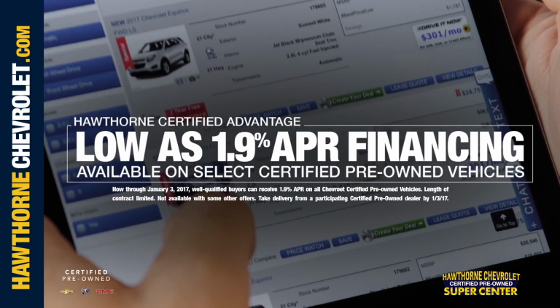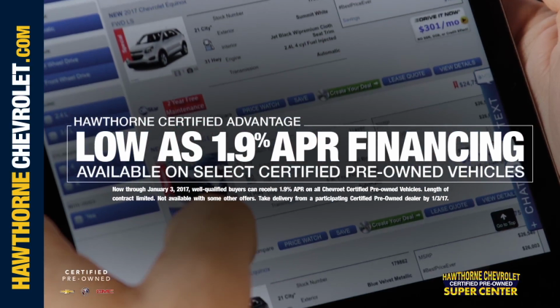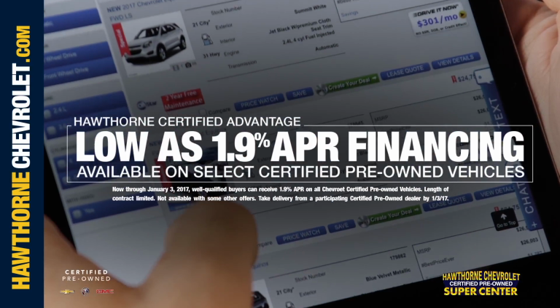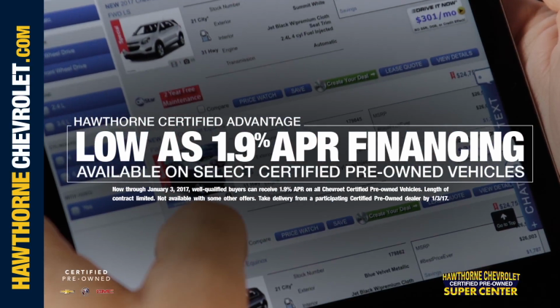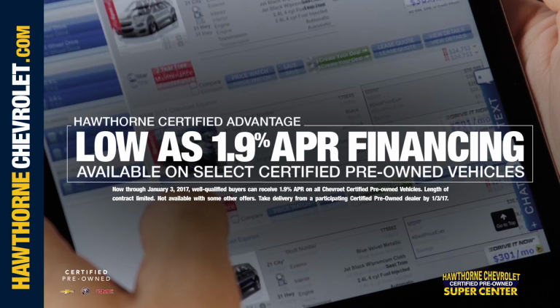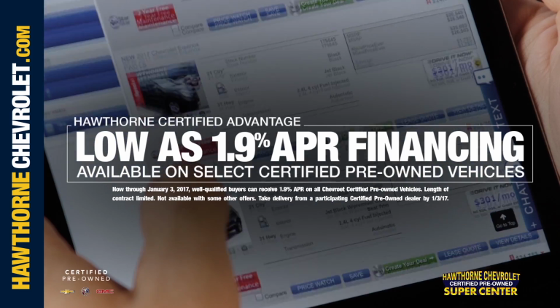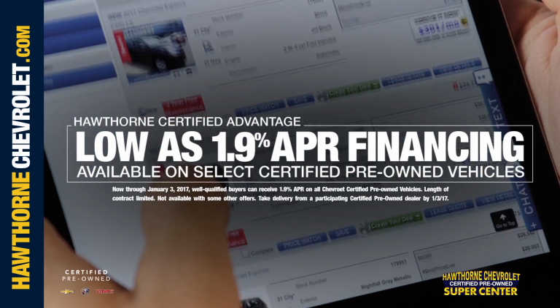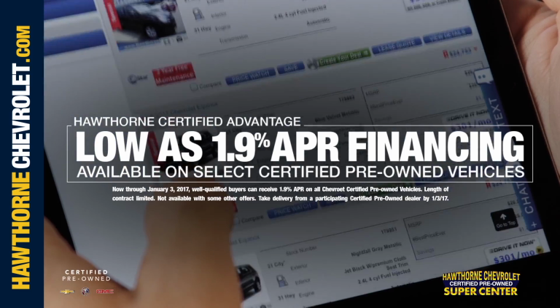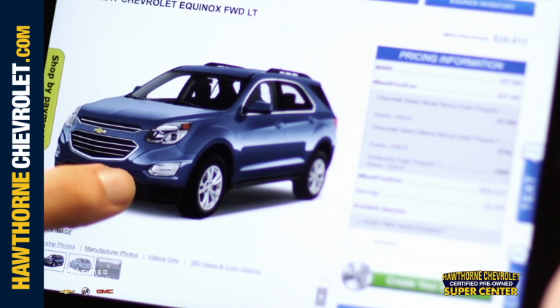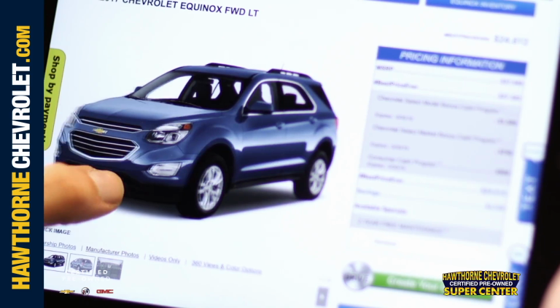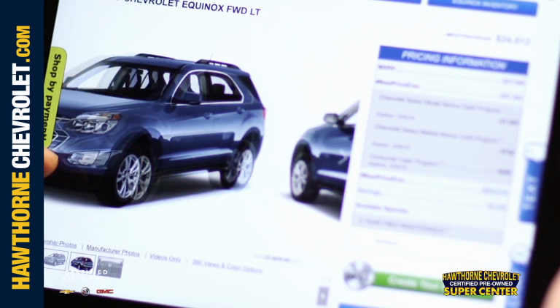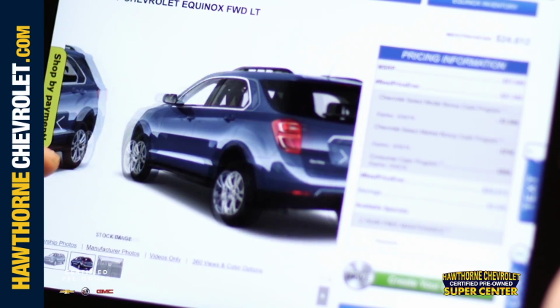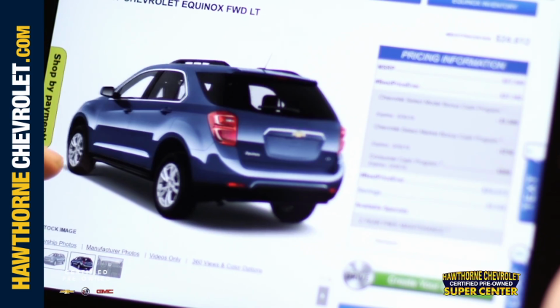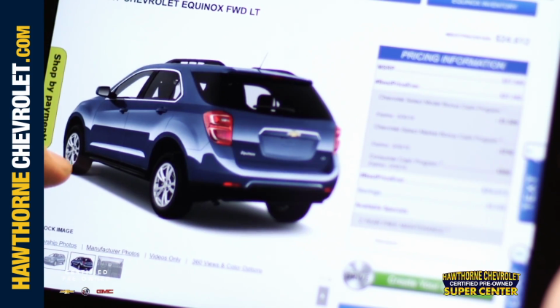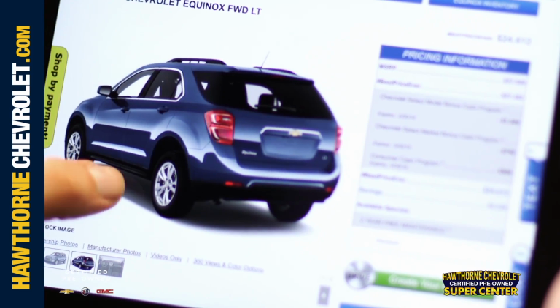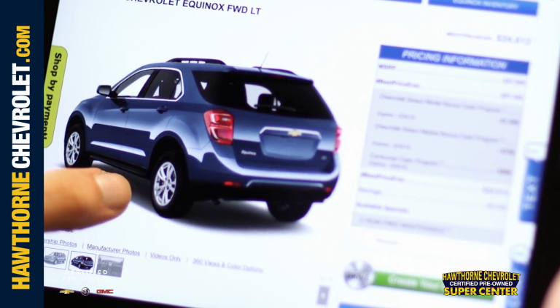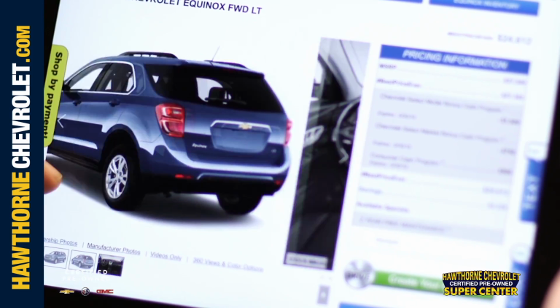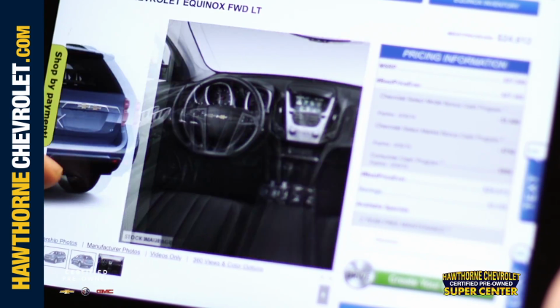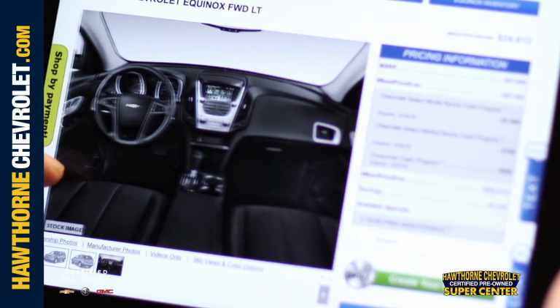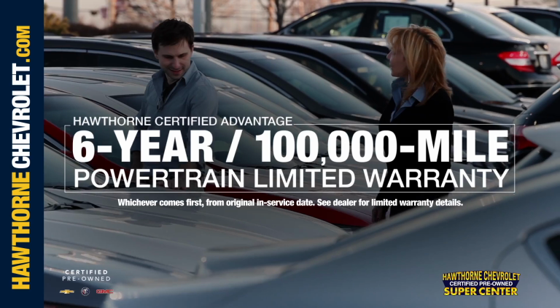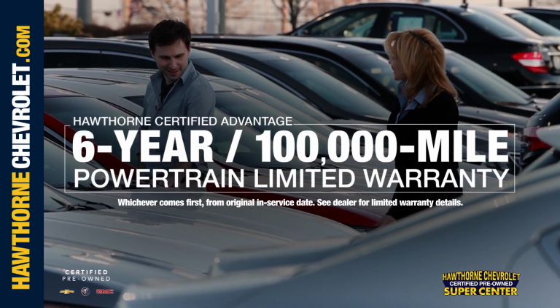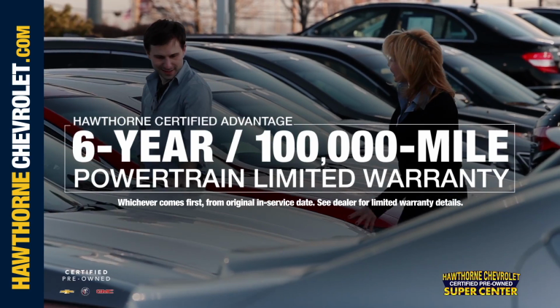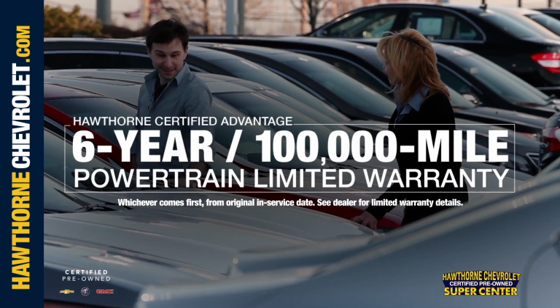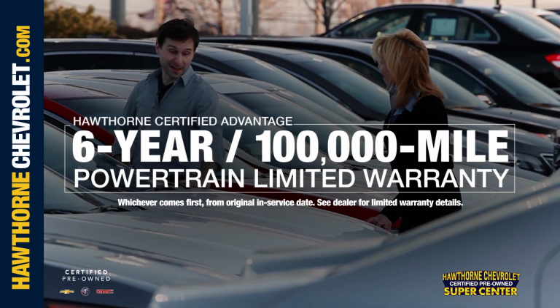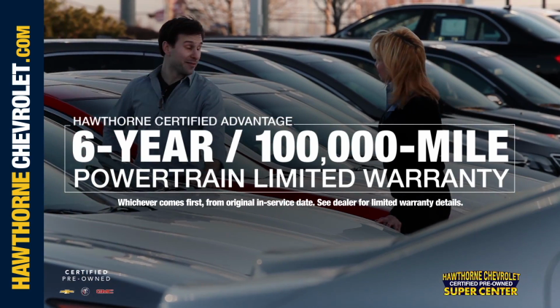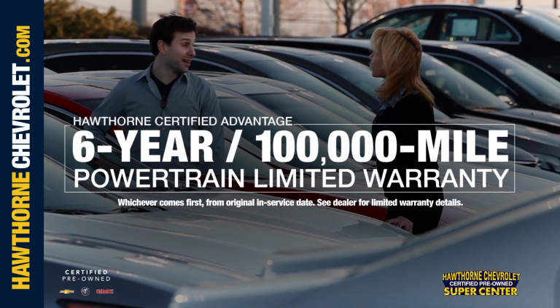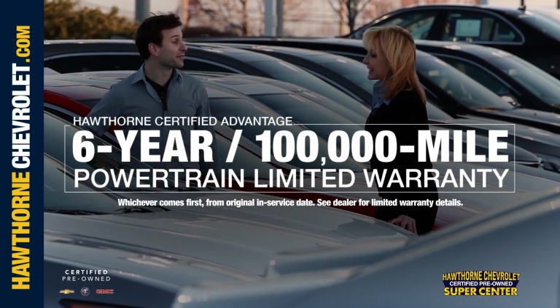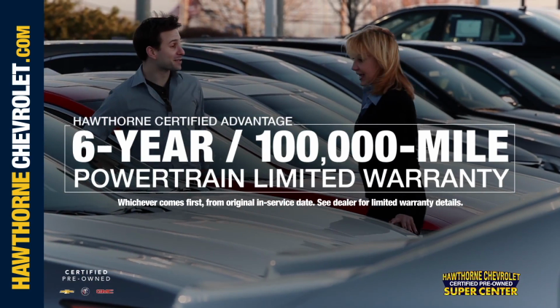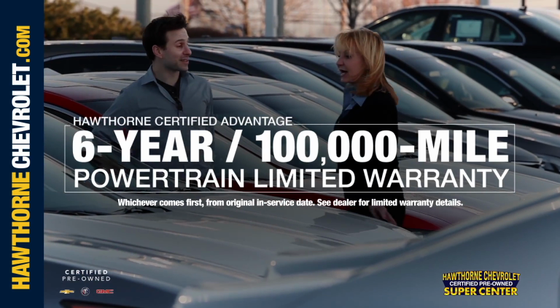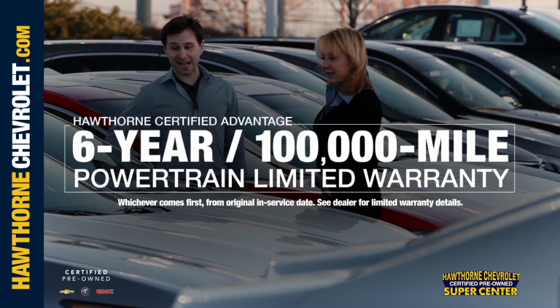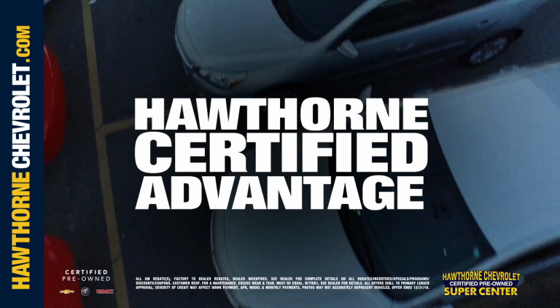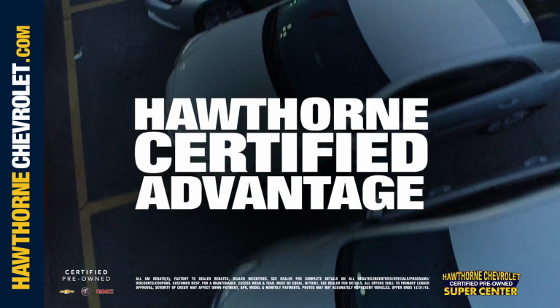Ended up on my website. There was a lot of choices — three, four hundred cars, all certified pre-owned.